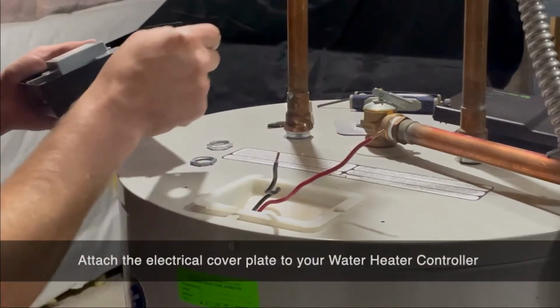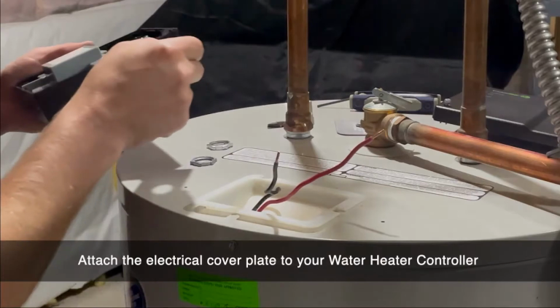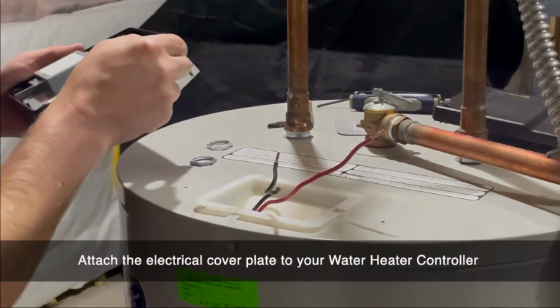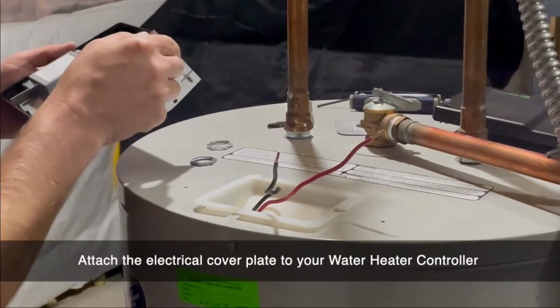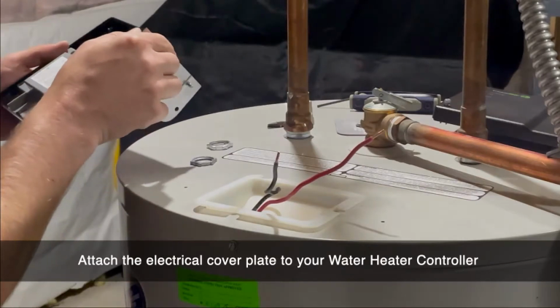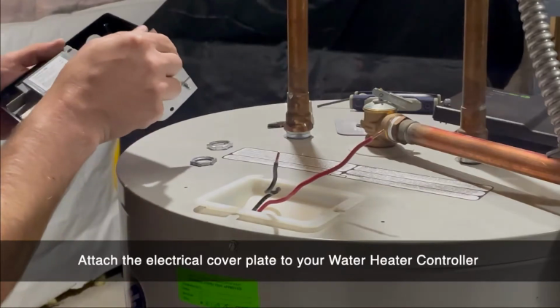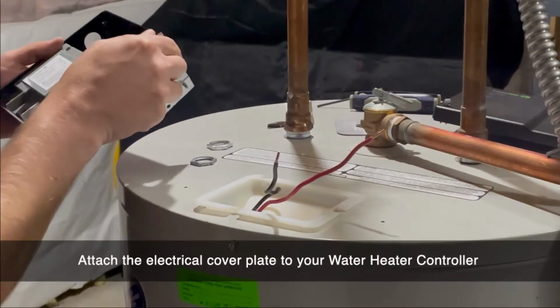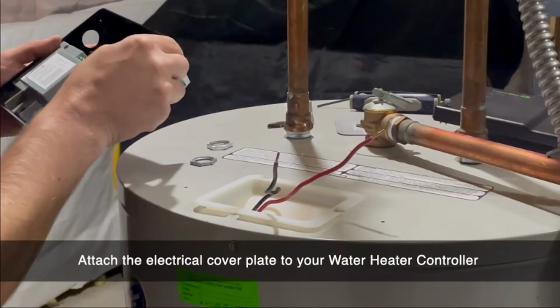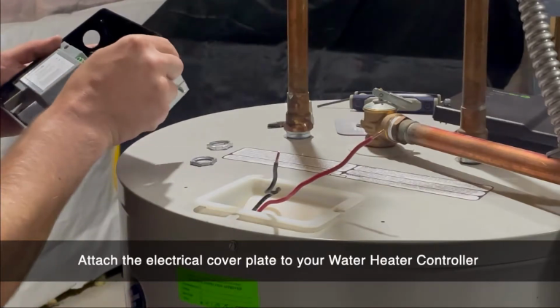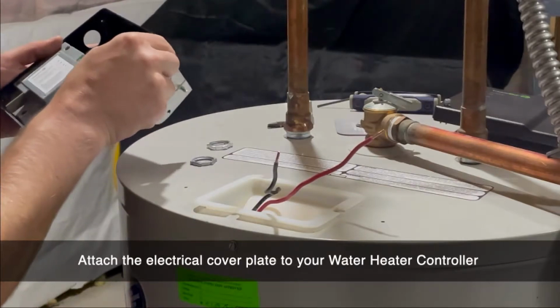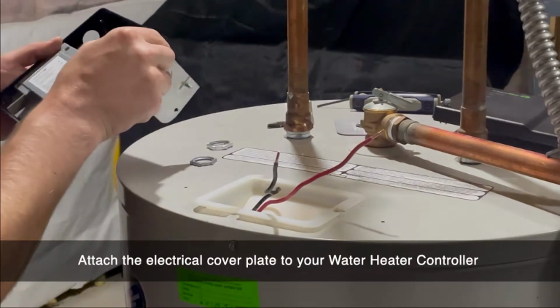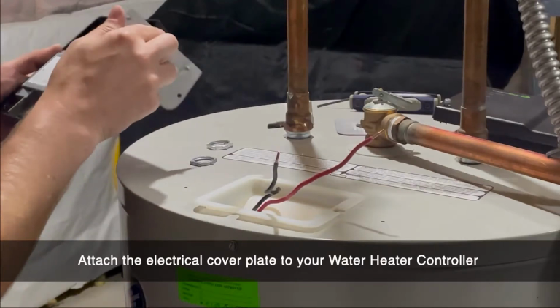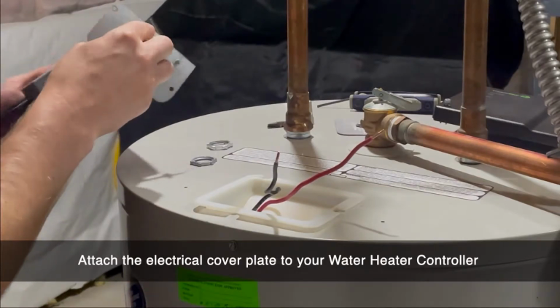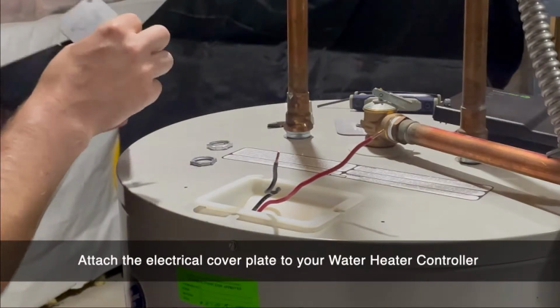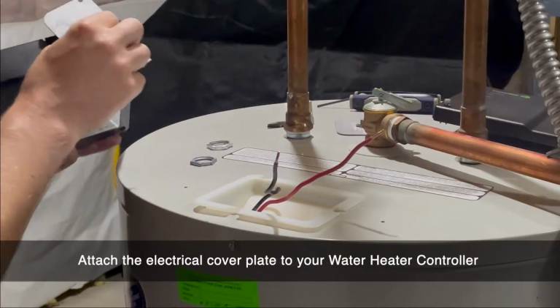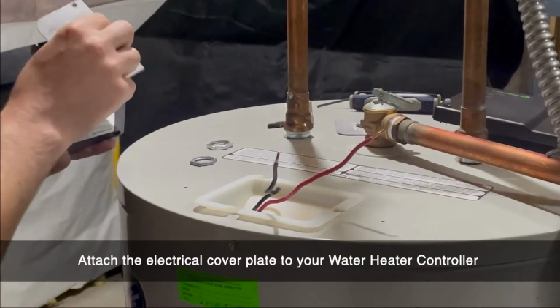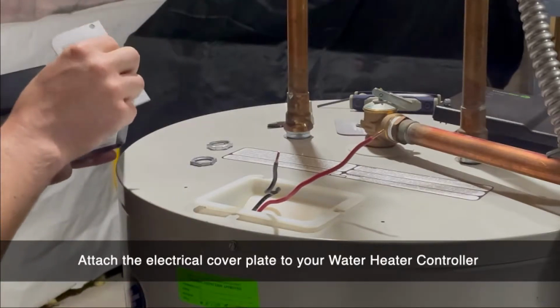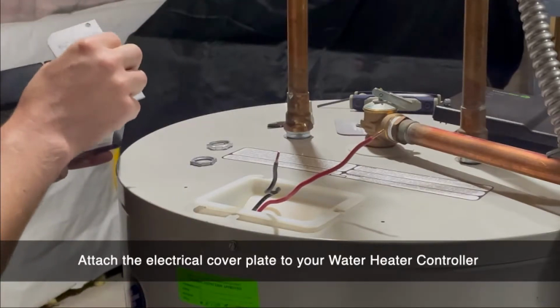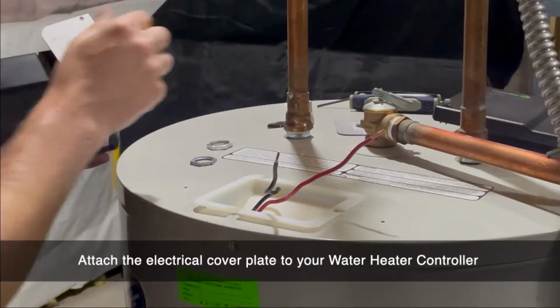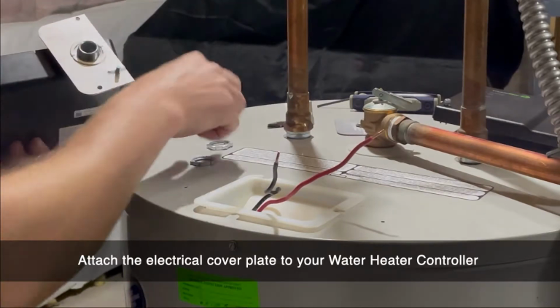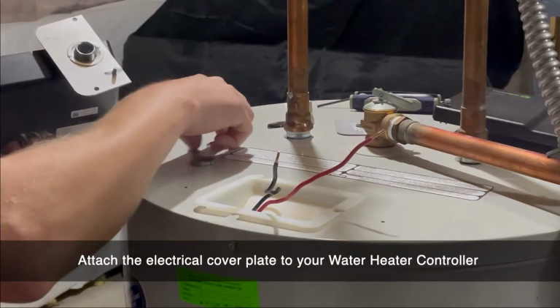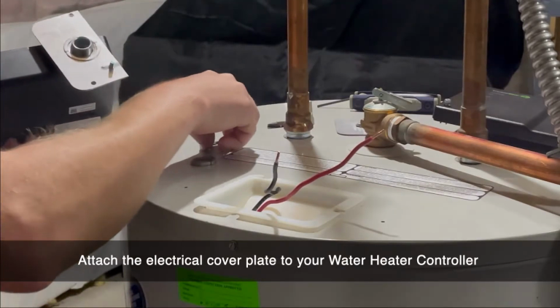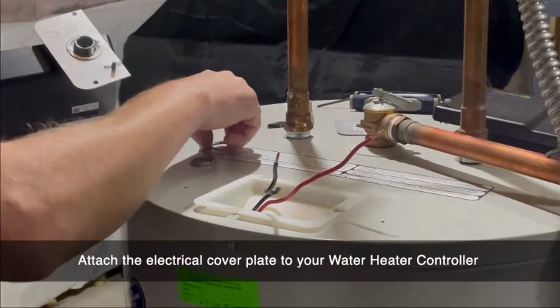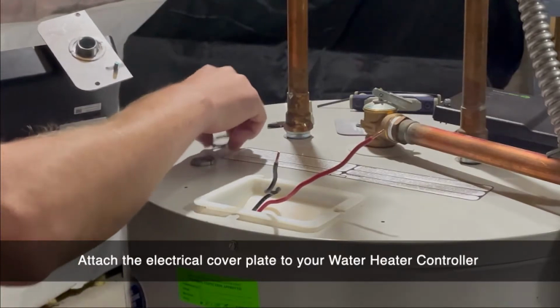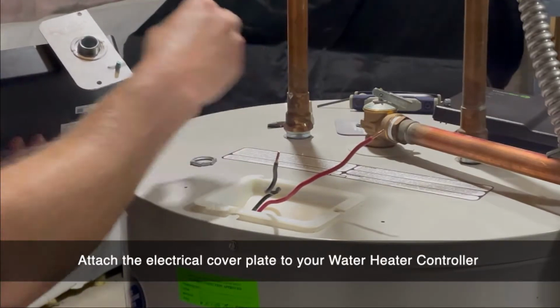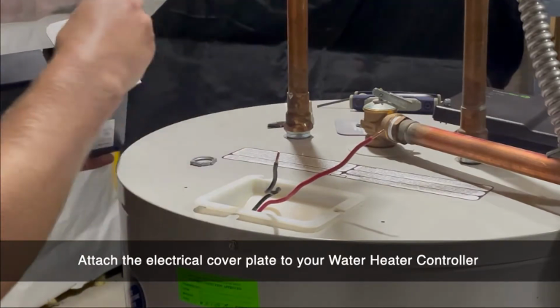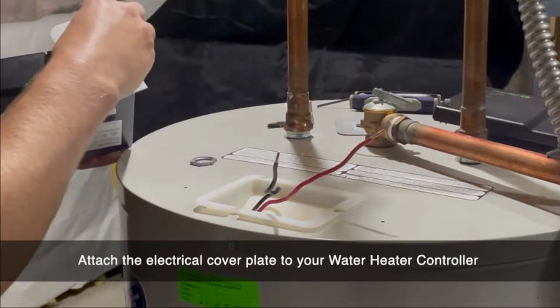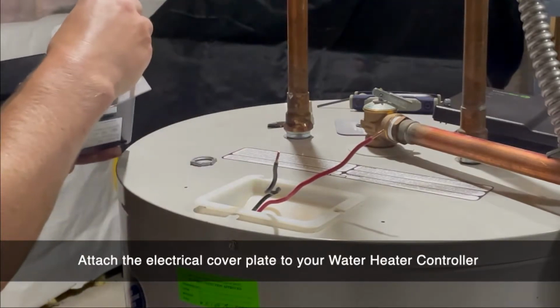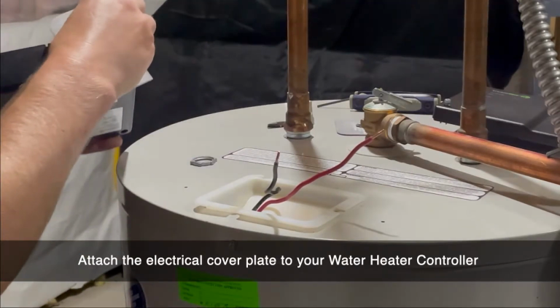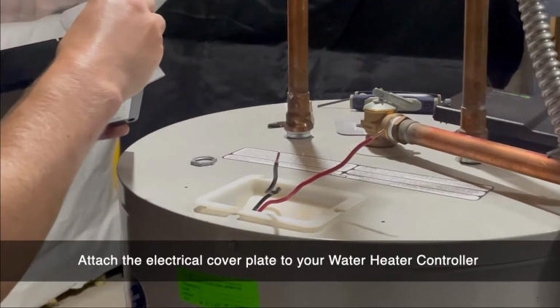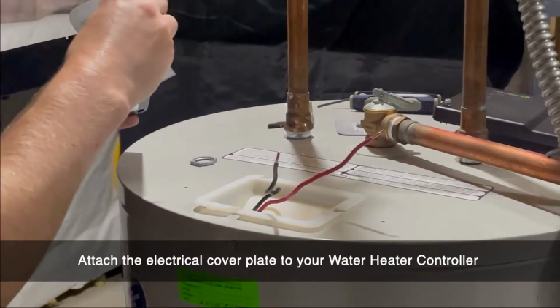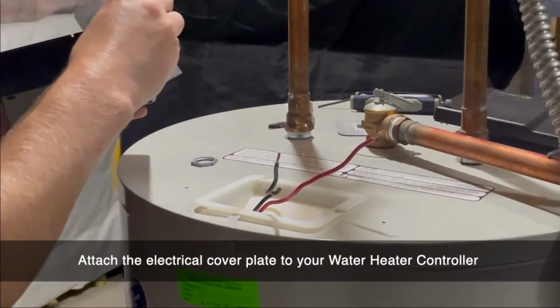Attach the conduit cover plate to the water heater controller and tighten using an adjustable wrench.